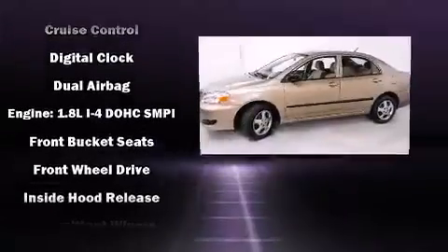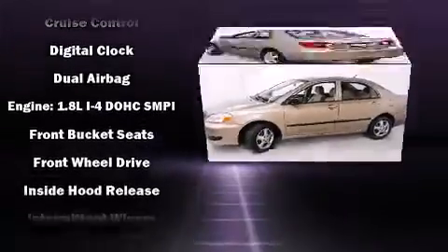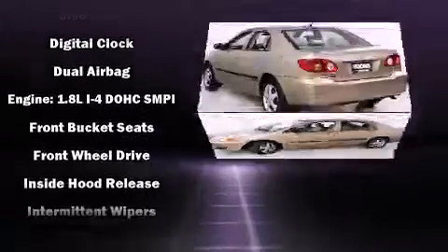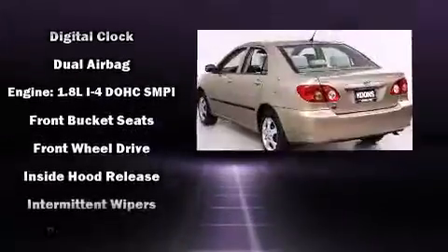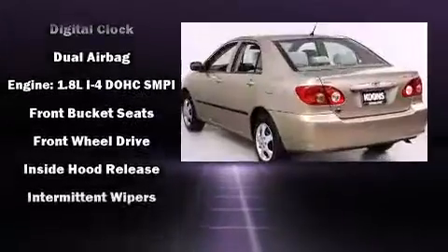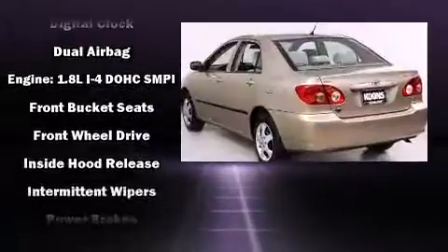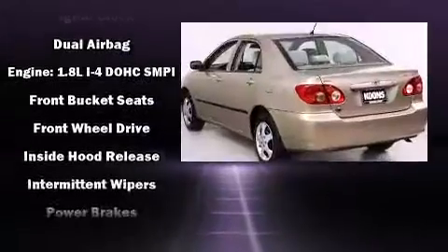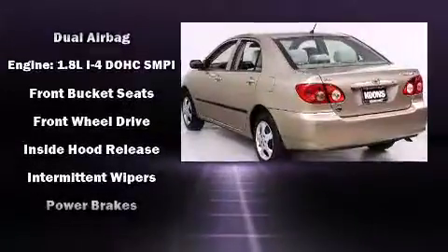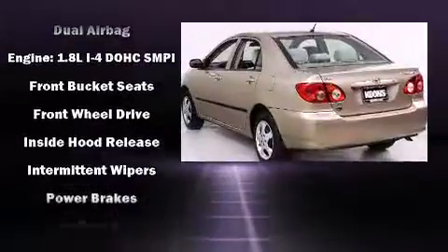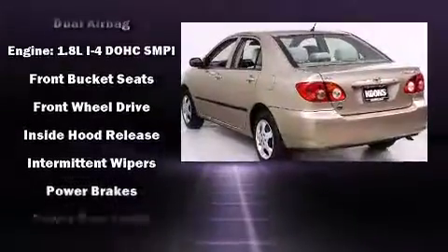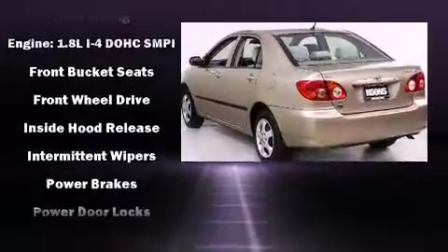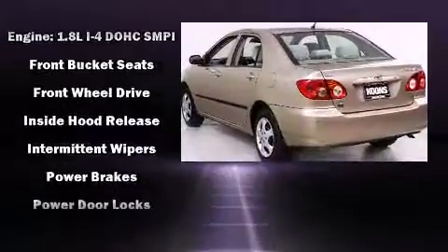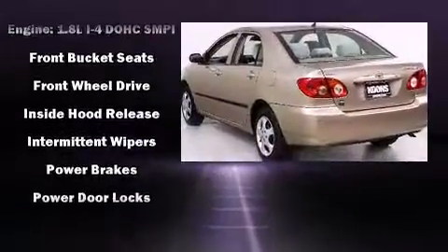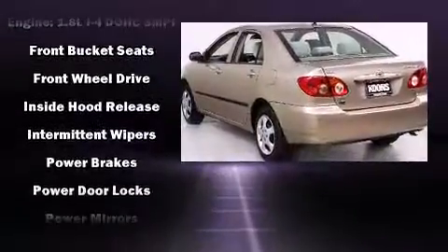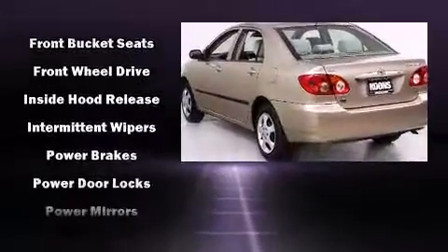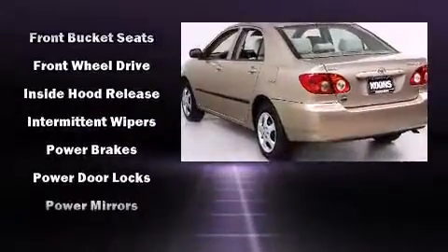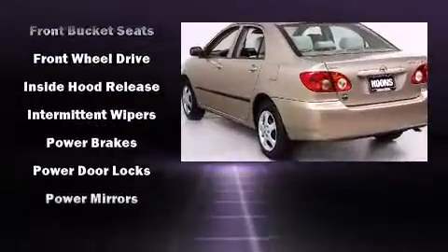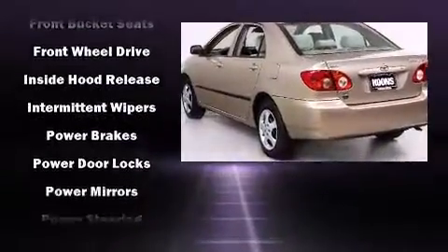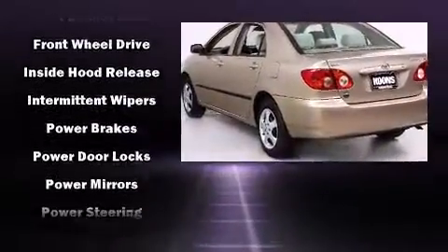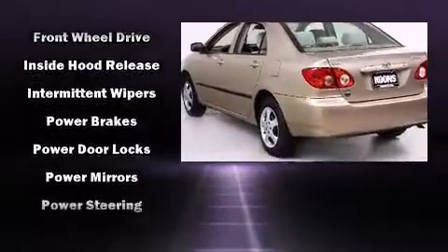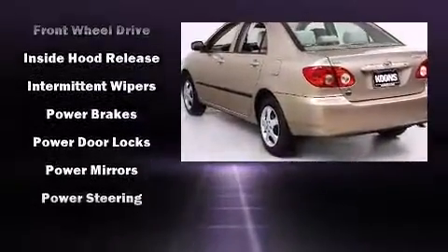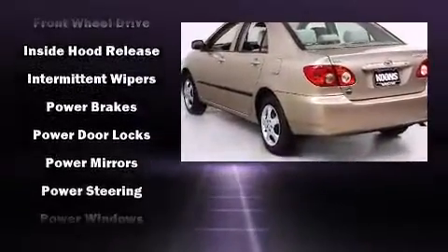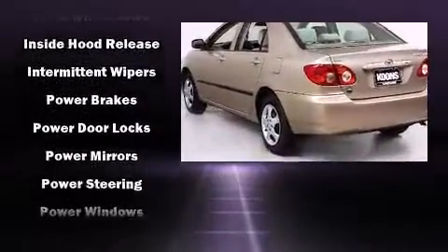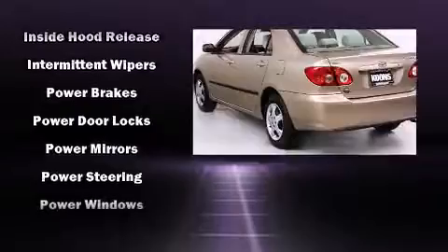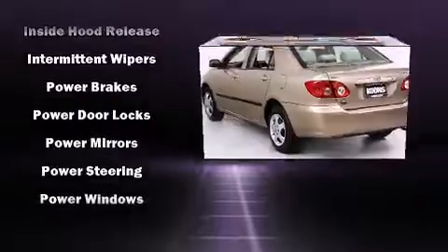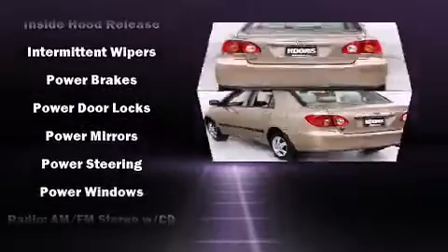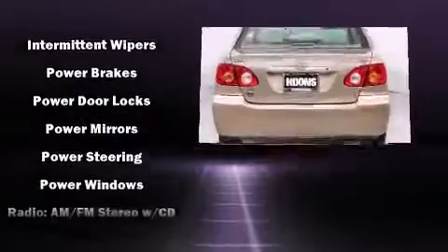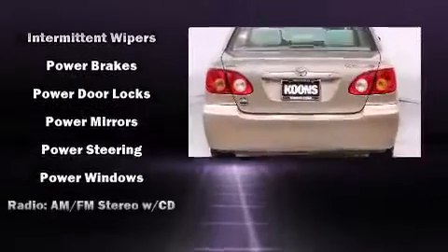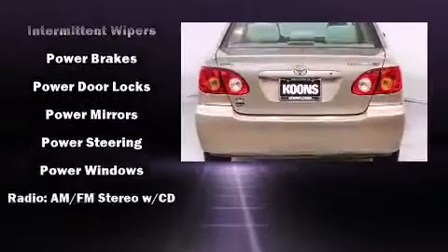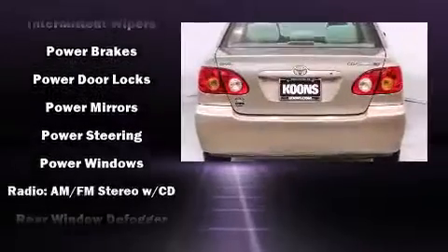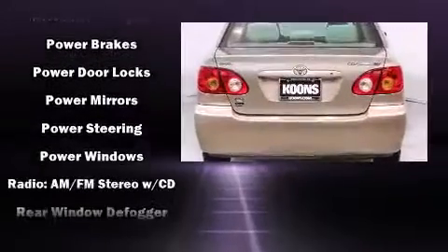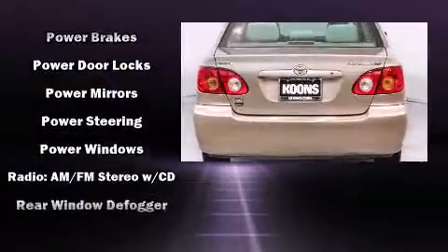All of the following features are included: a tachometer, power door mirrors, and air conditioning.